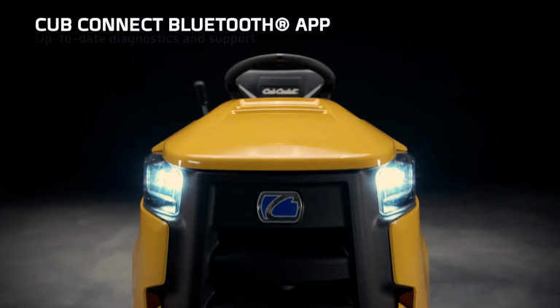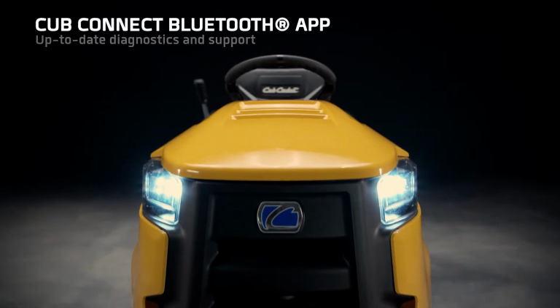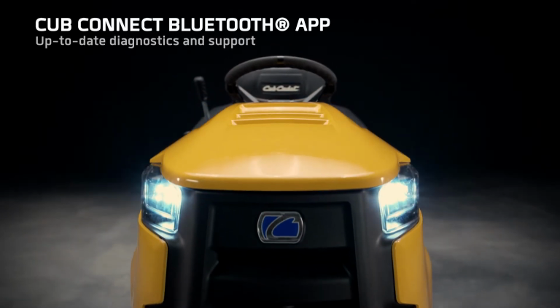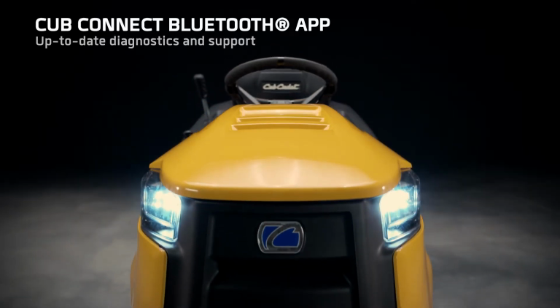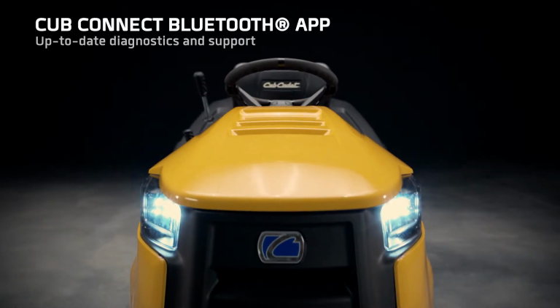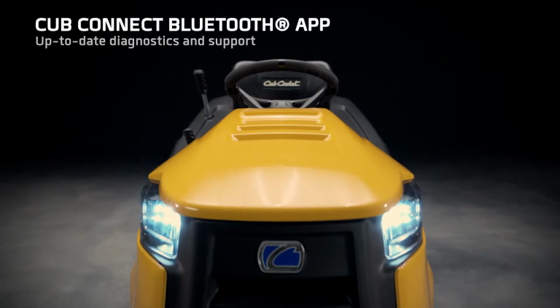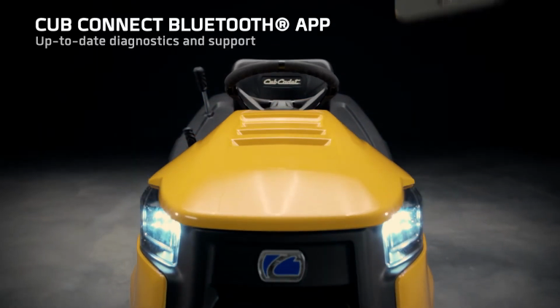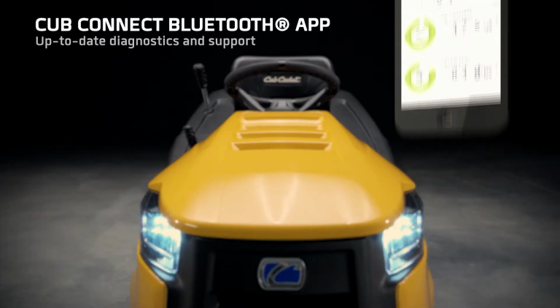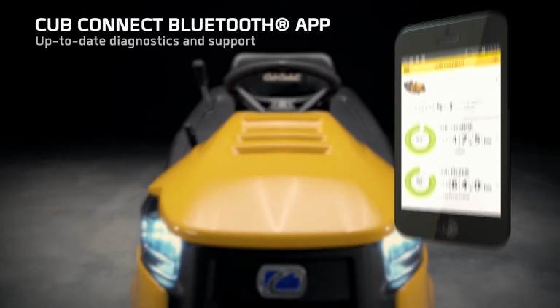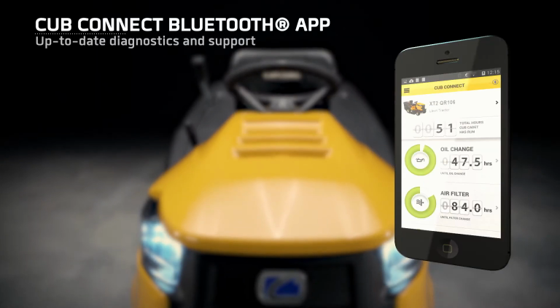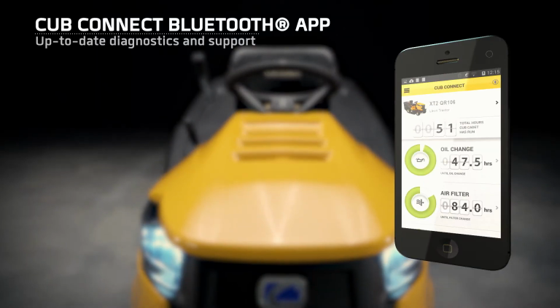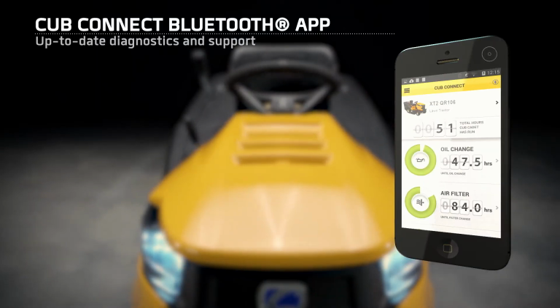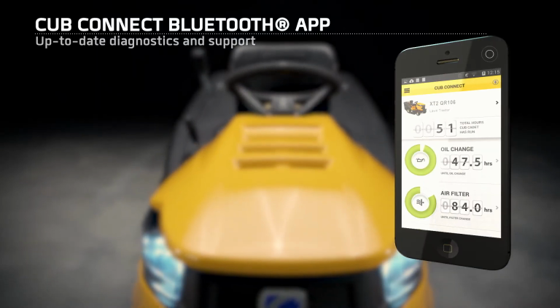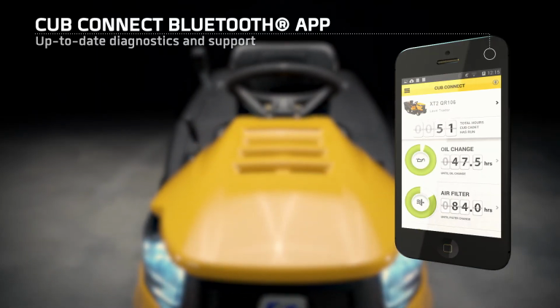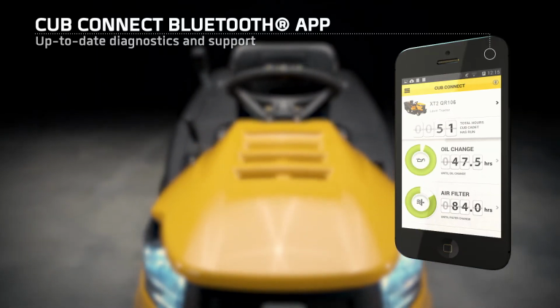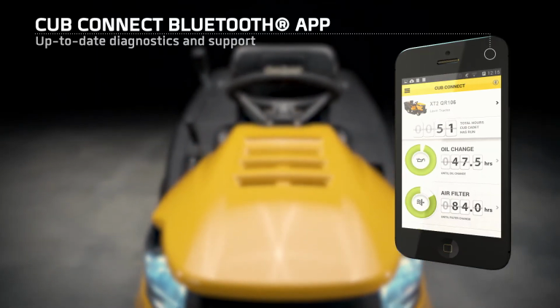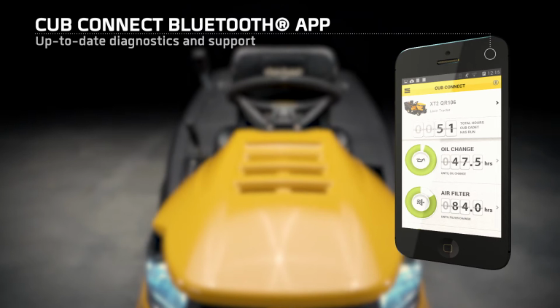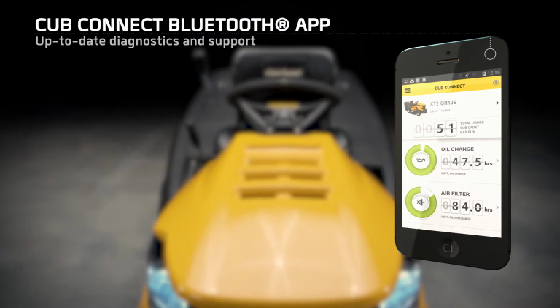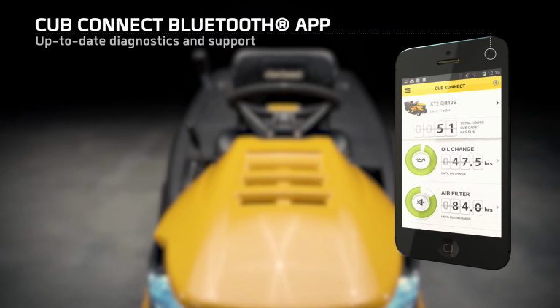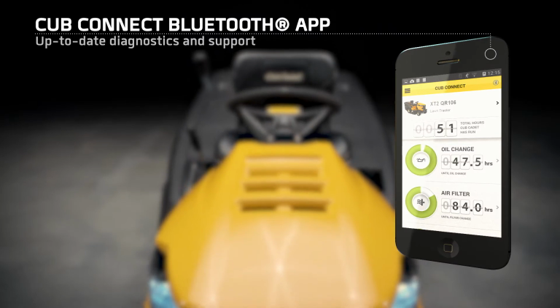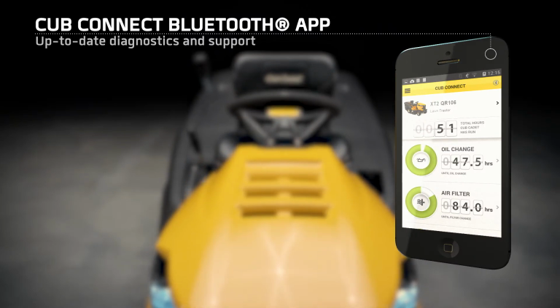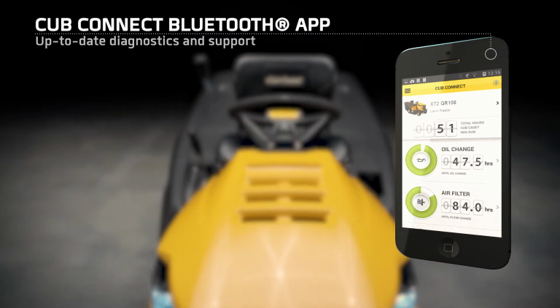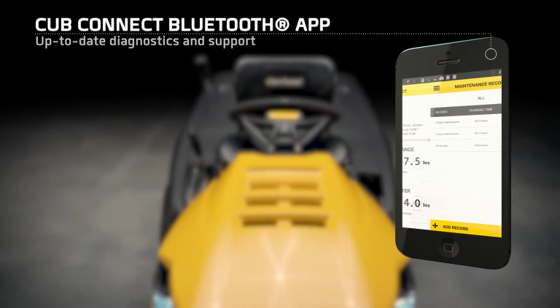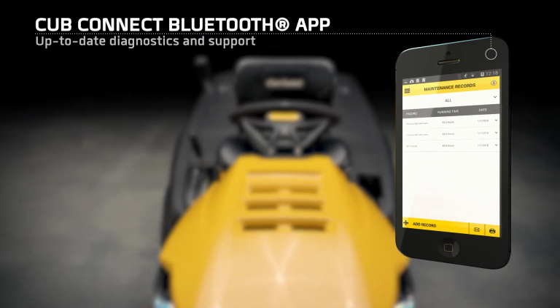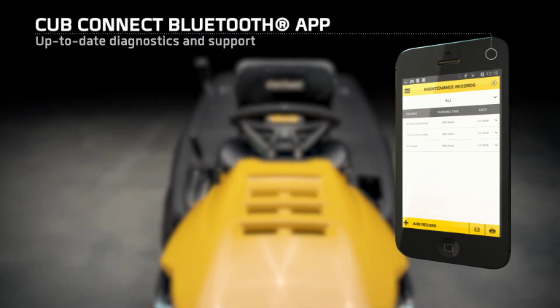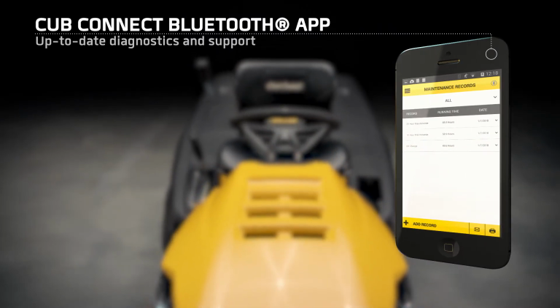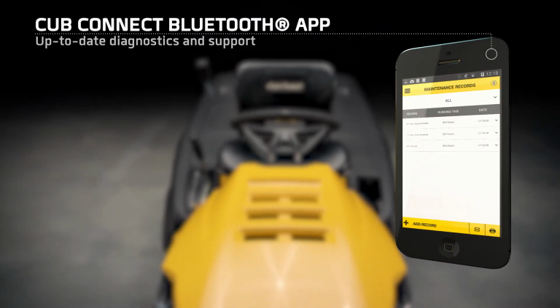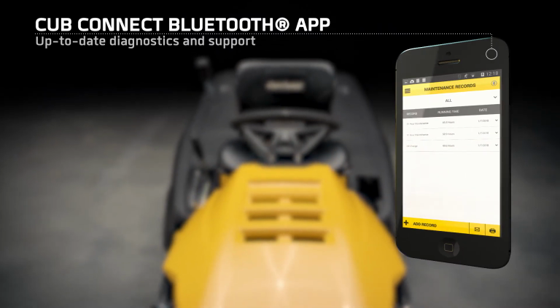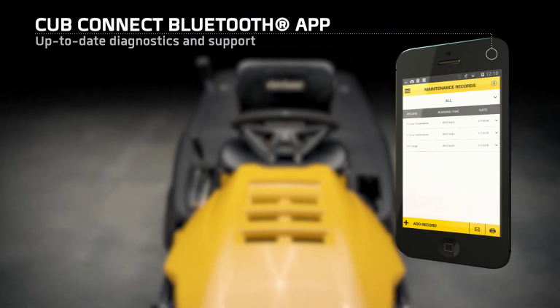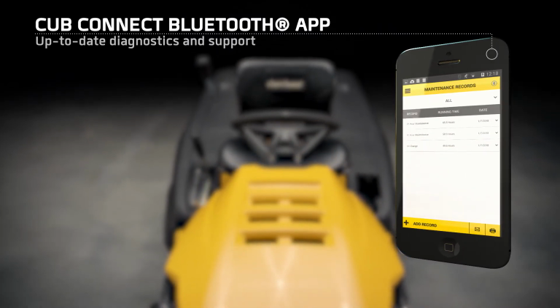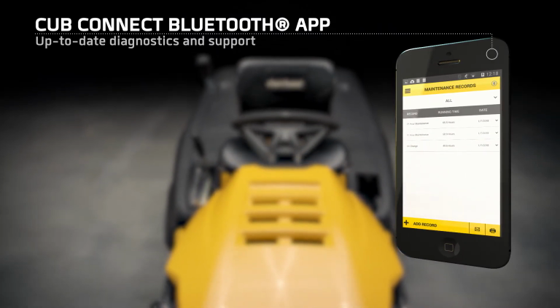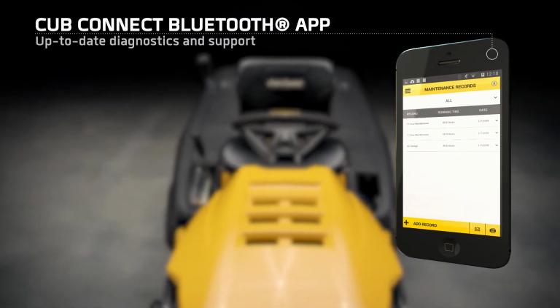The CubConnect Bluetooth app. Track your unit's performance and stay connected to CubCadet.